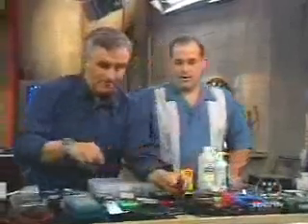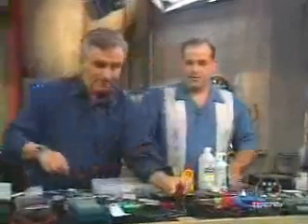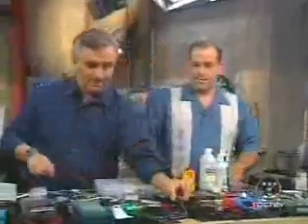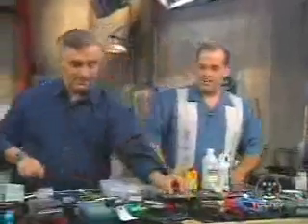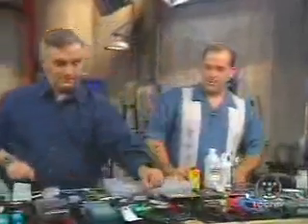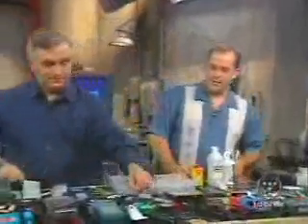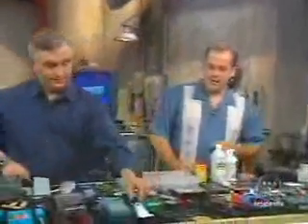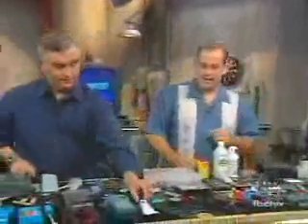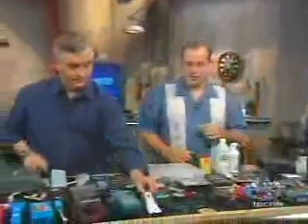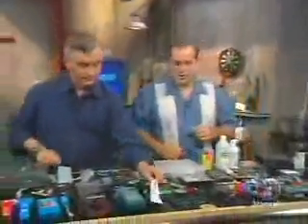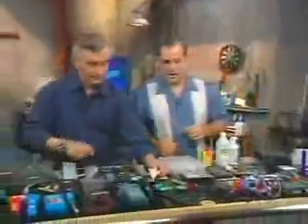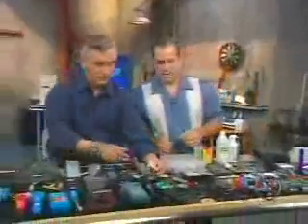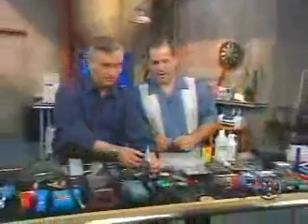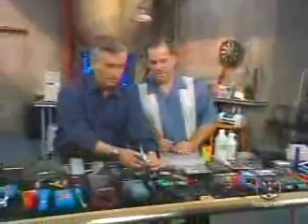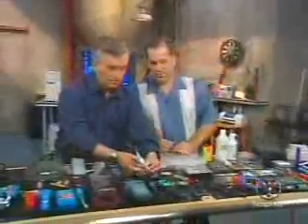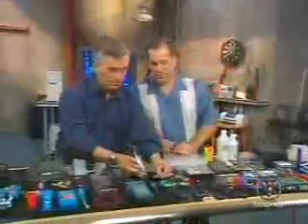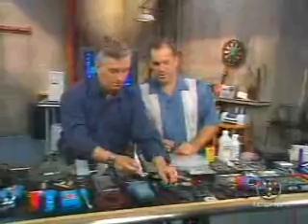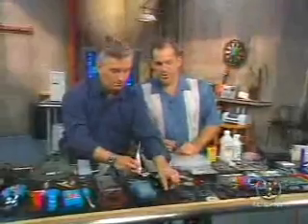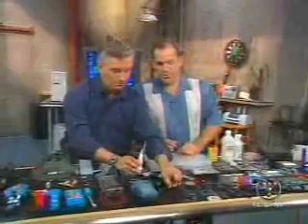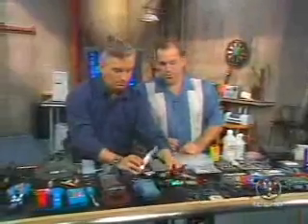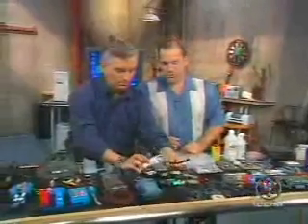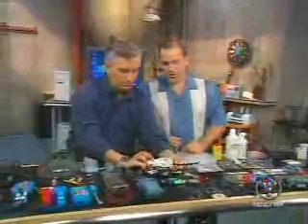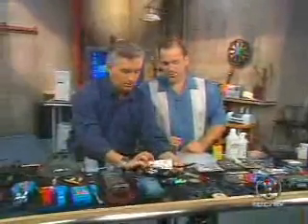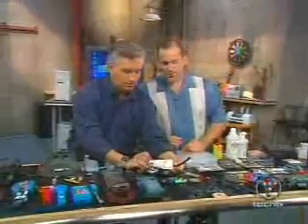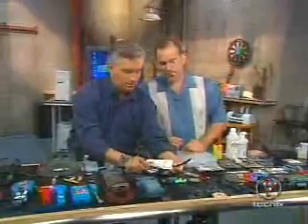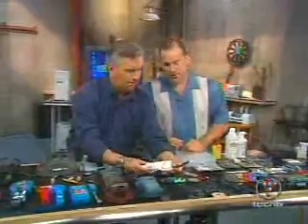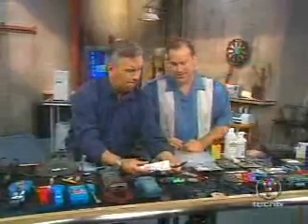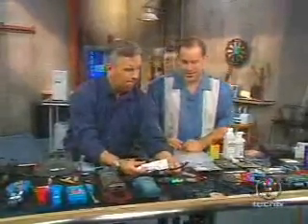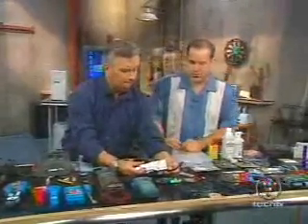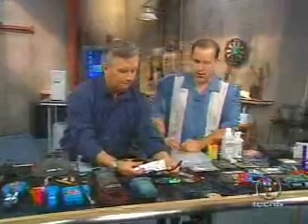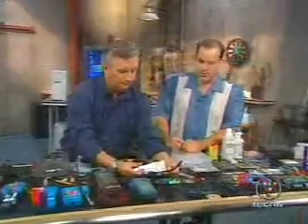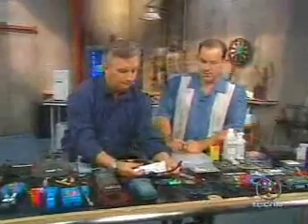We've got the ever-popular heat shrink cable, and of course thermal grease, which goes between your heat sink and your processor.